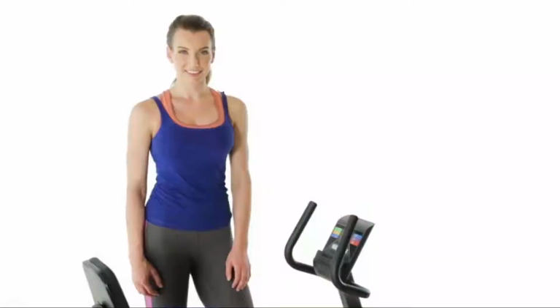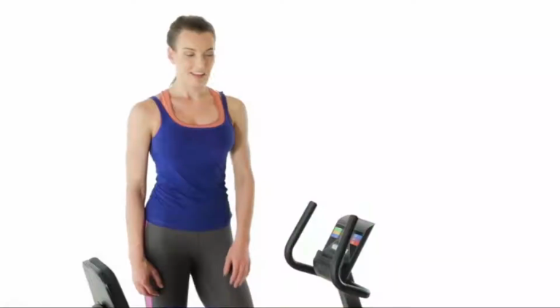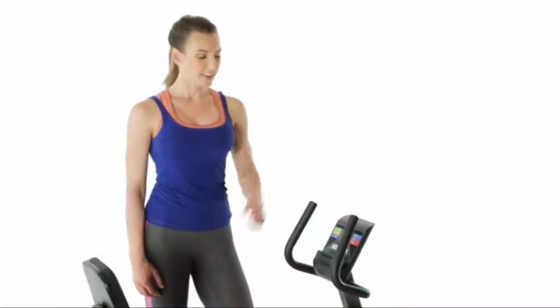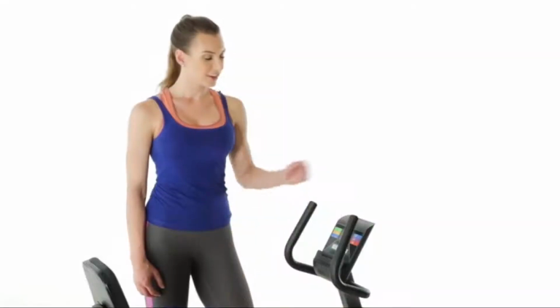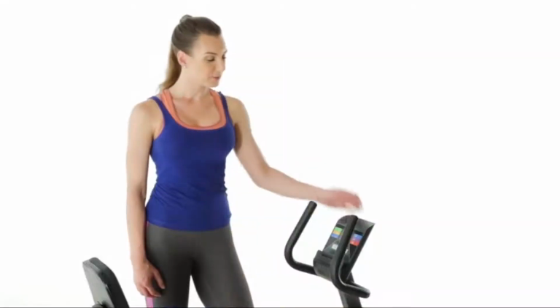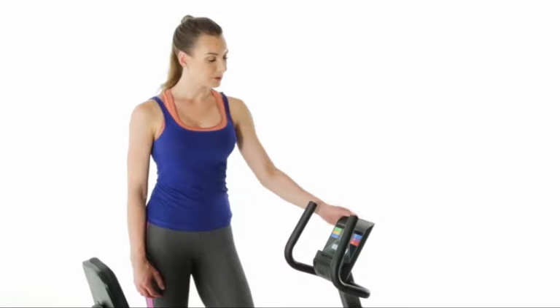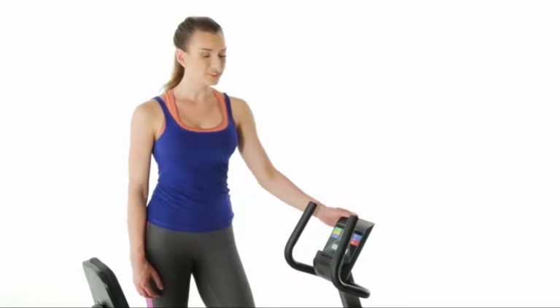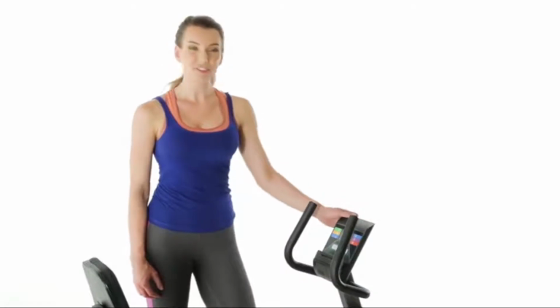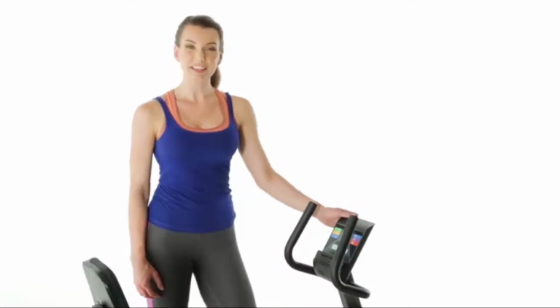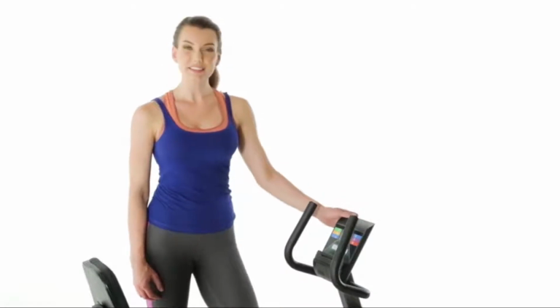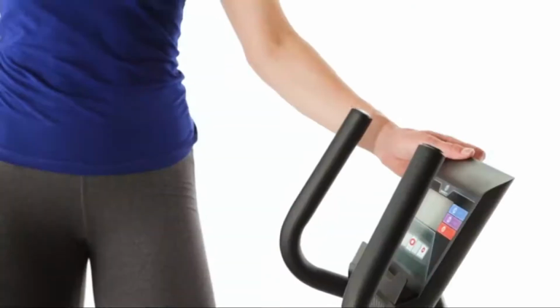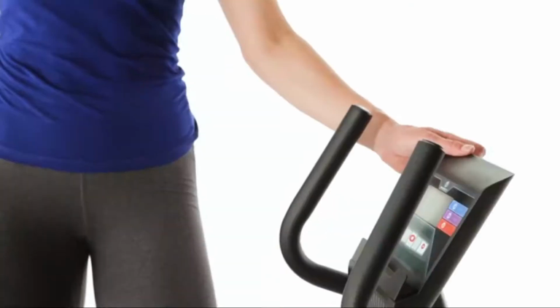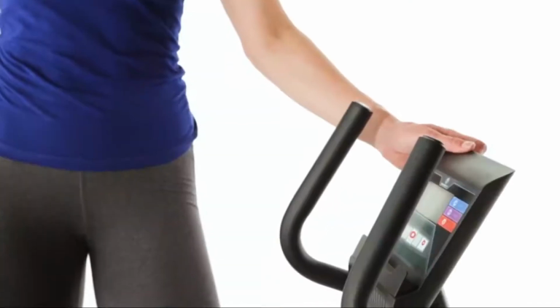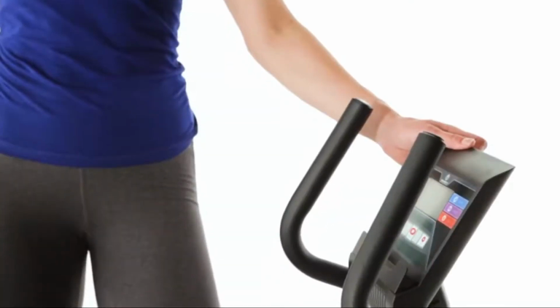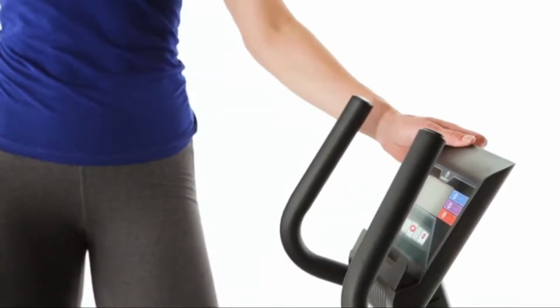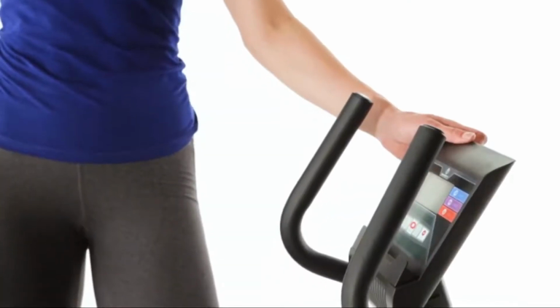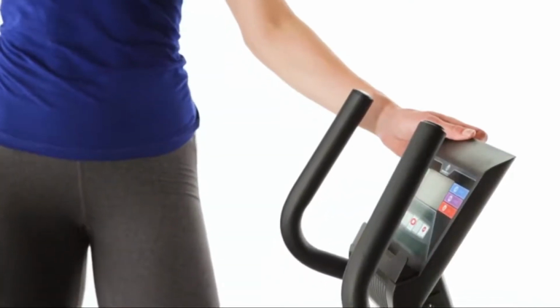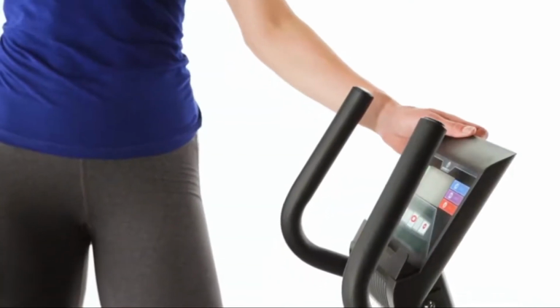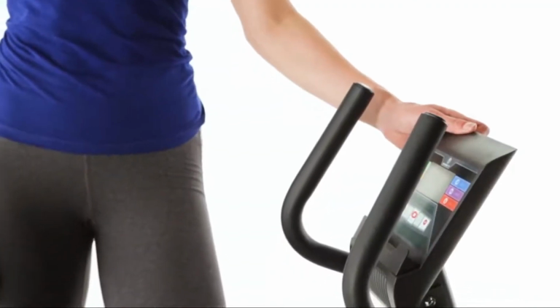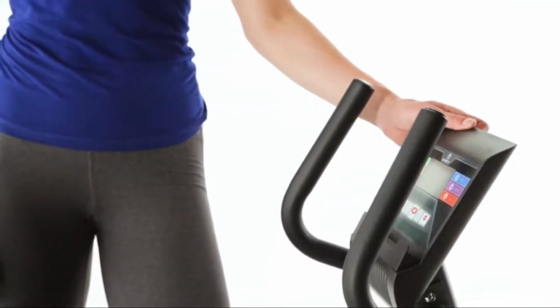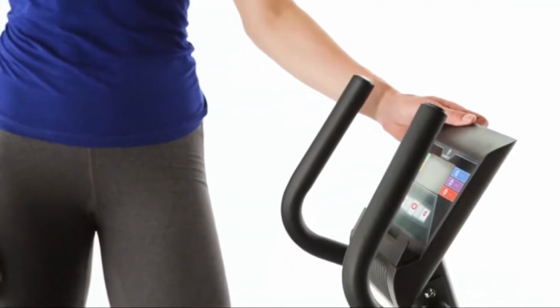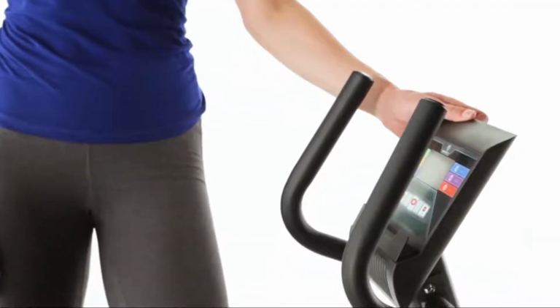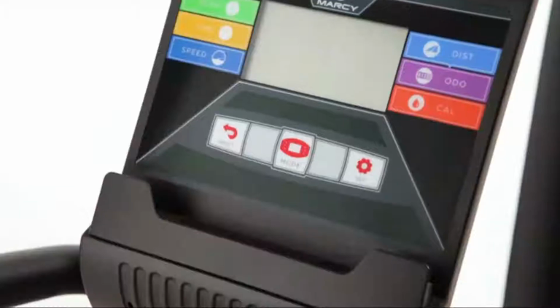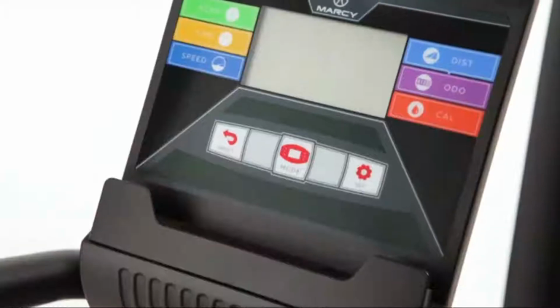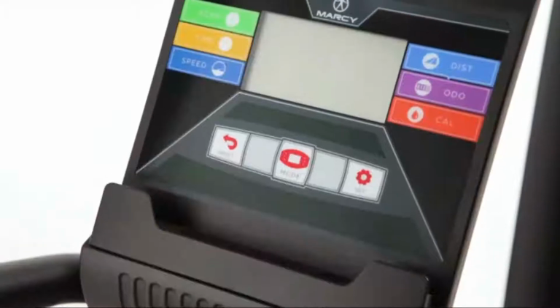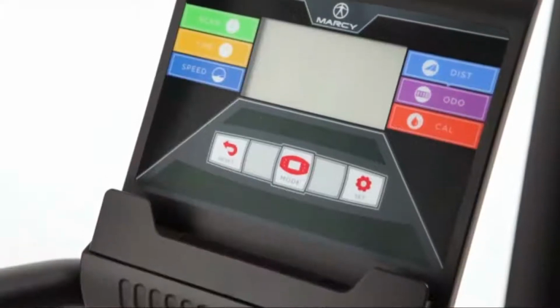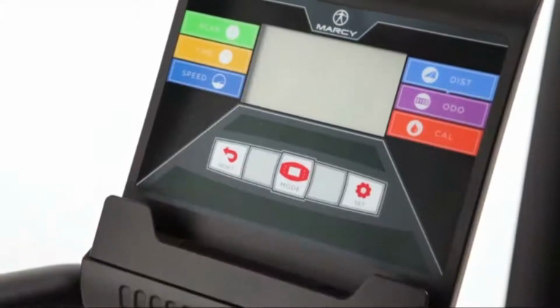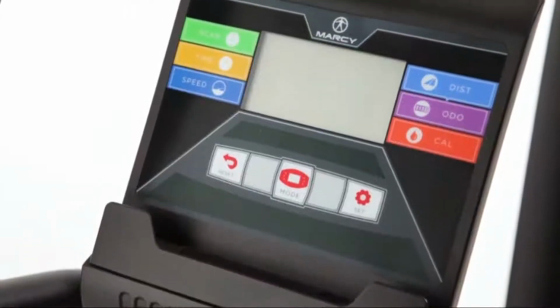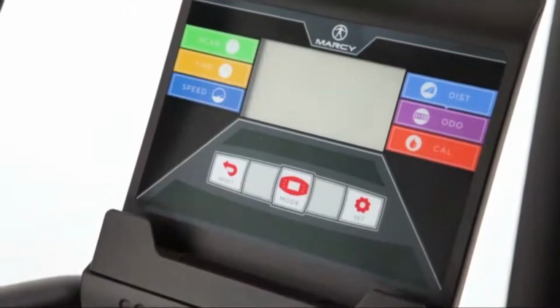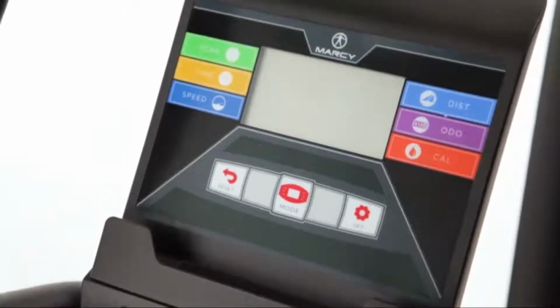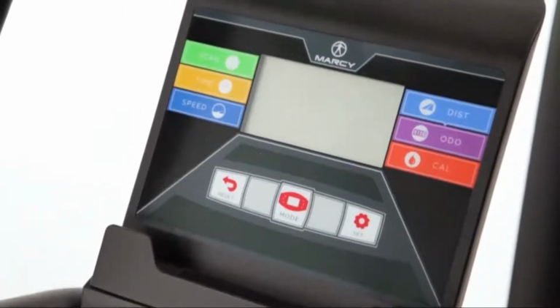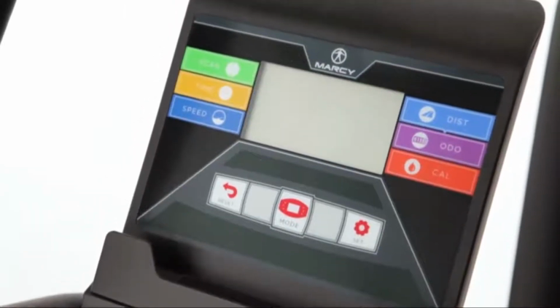The computer screen displays time, speed, distance, odometer and calories.